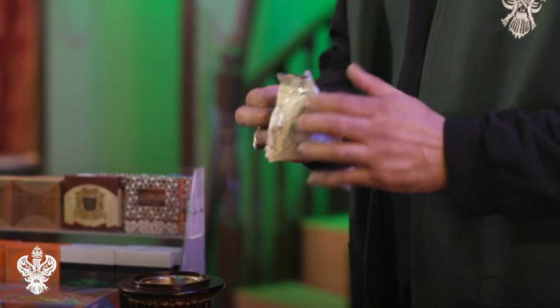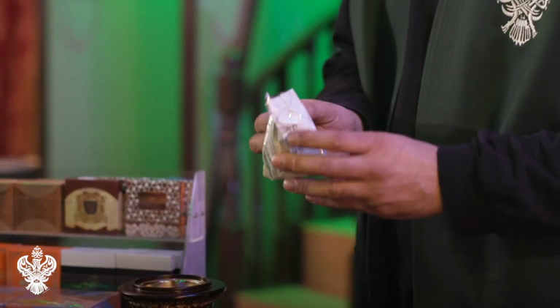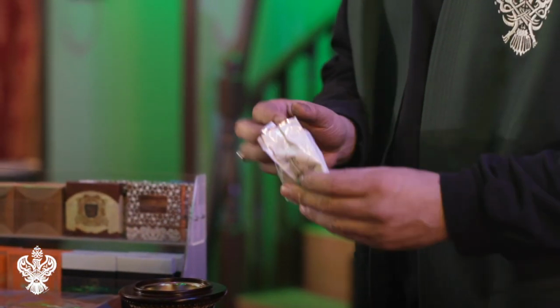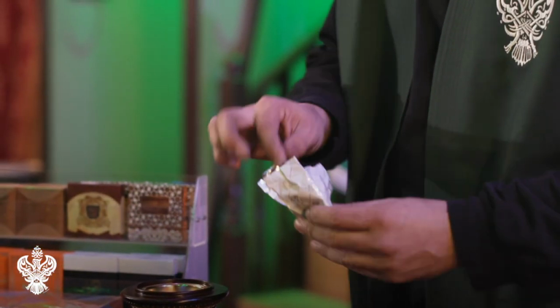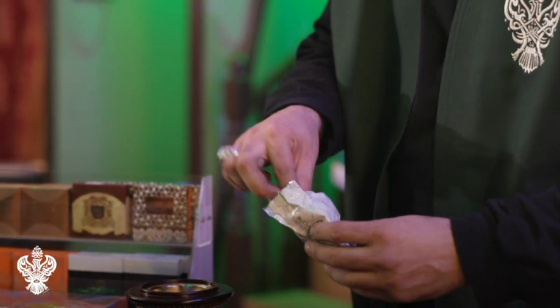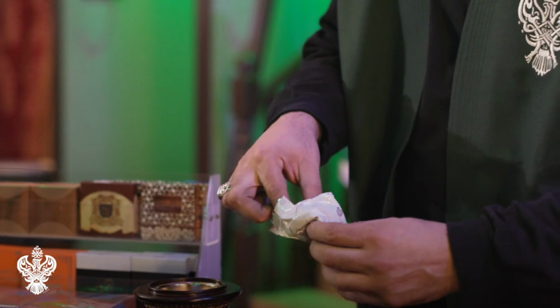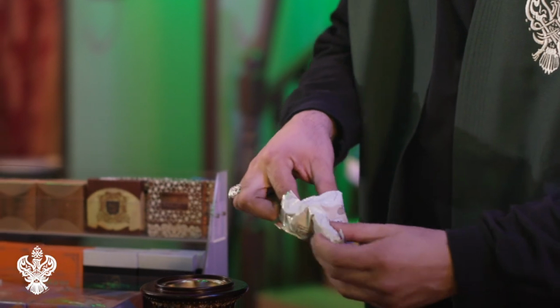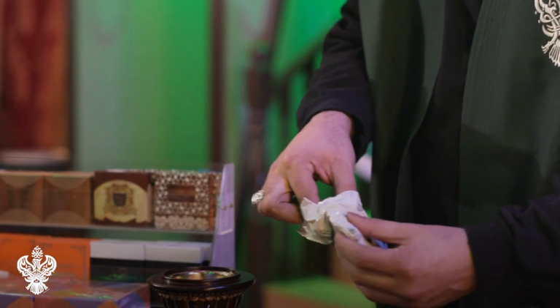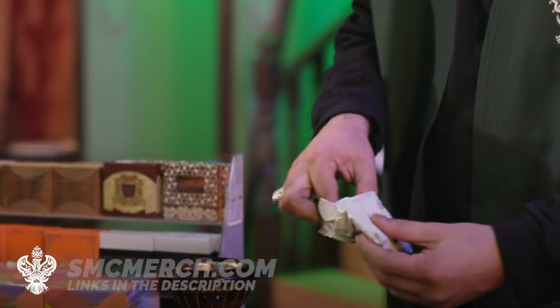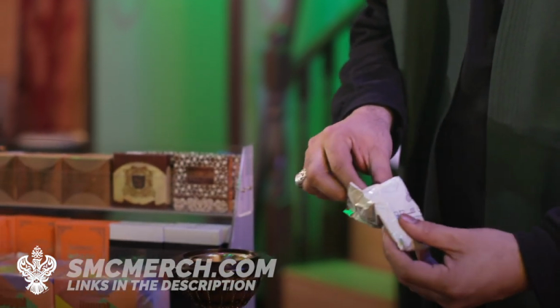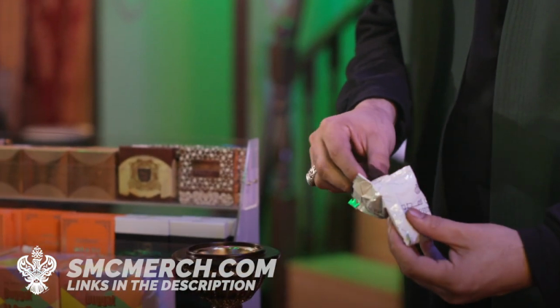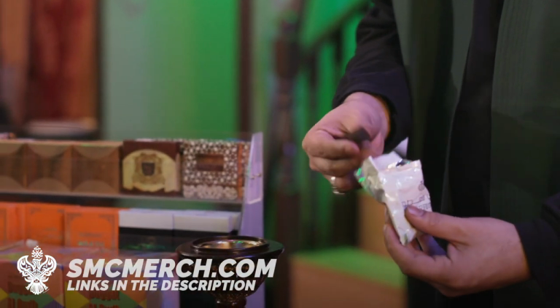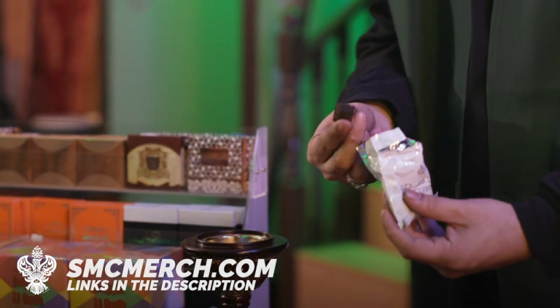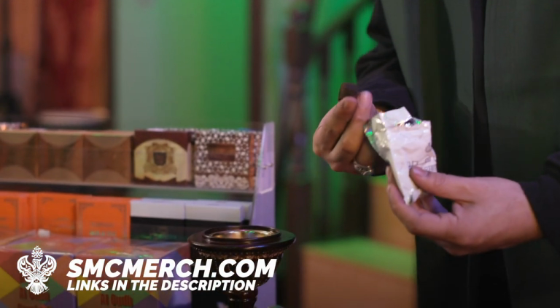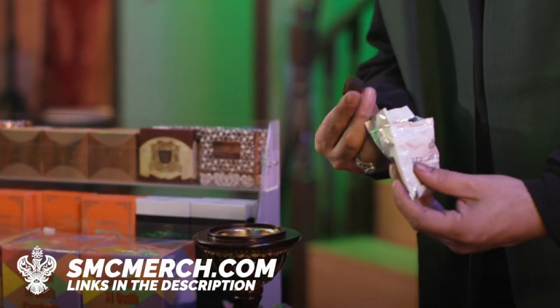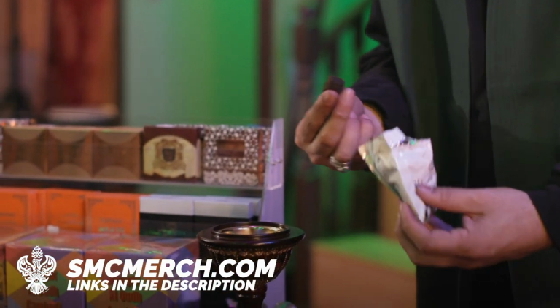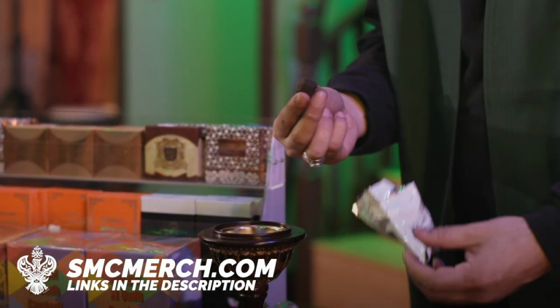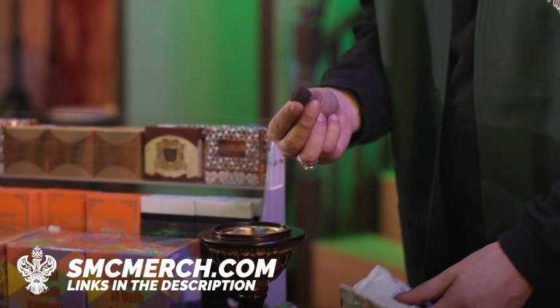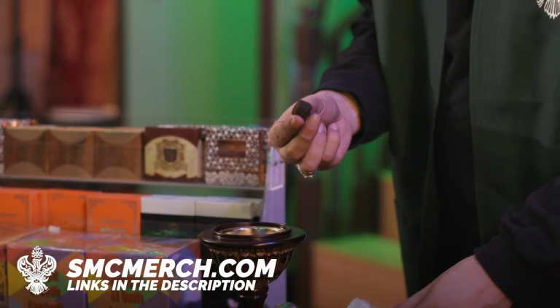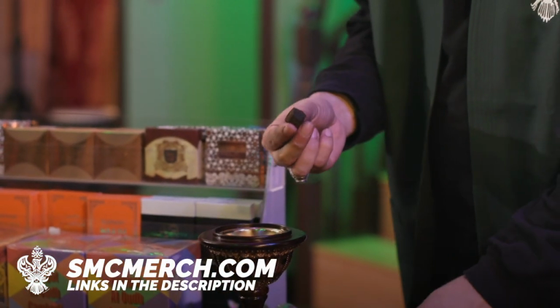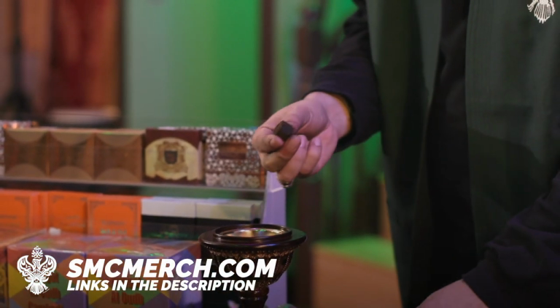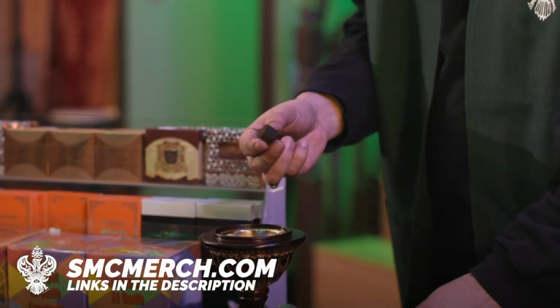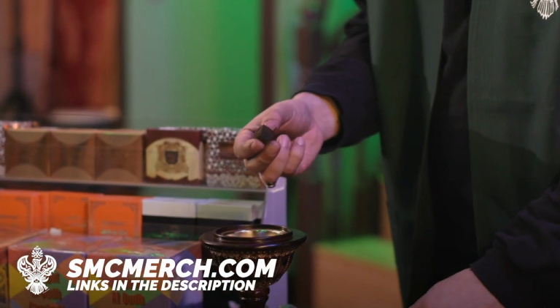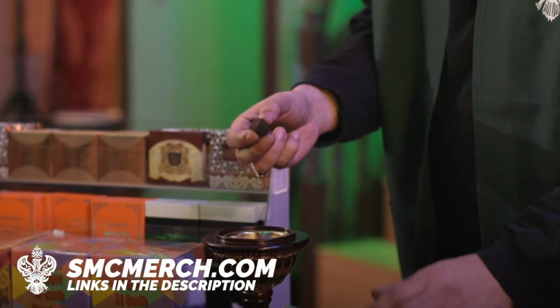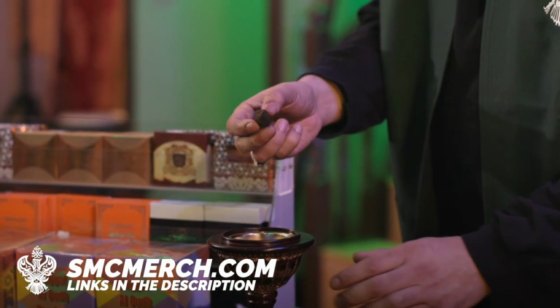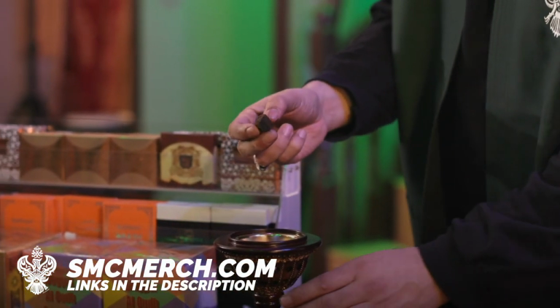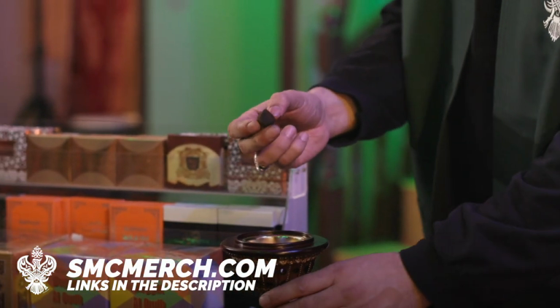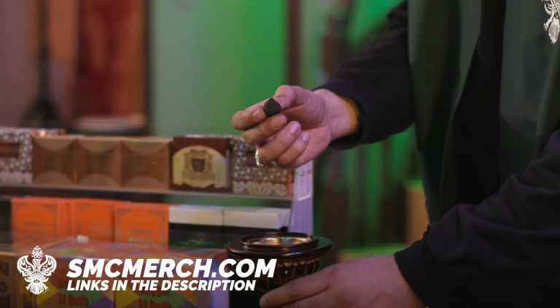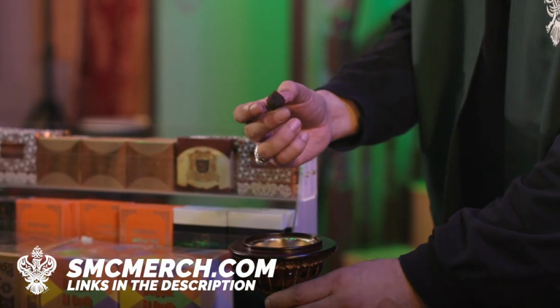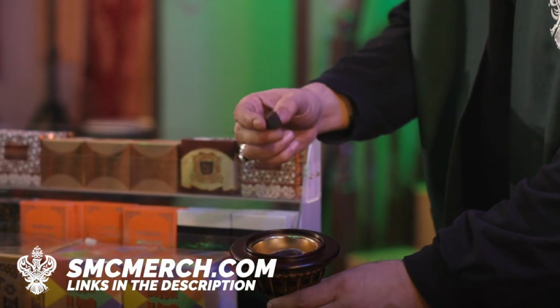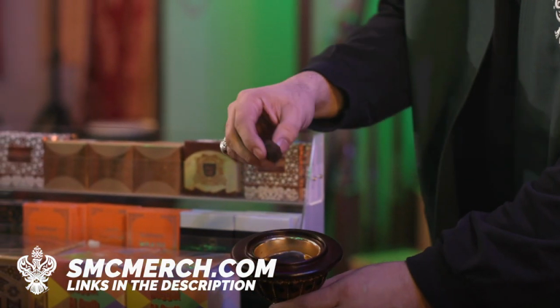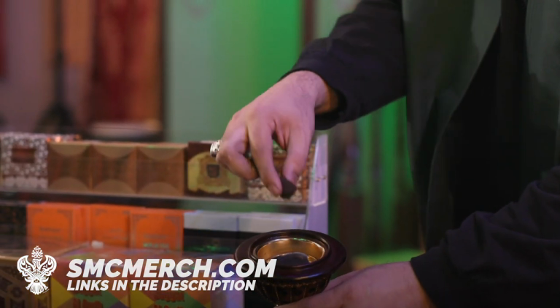Next, take a bakhoor of your choice, take a piece of it, and crumble it into the center of the charcoal.